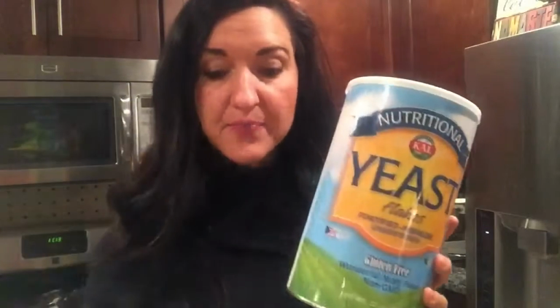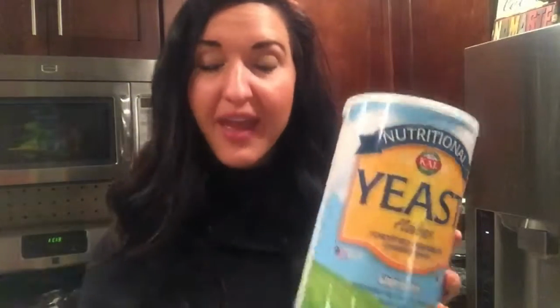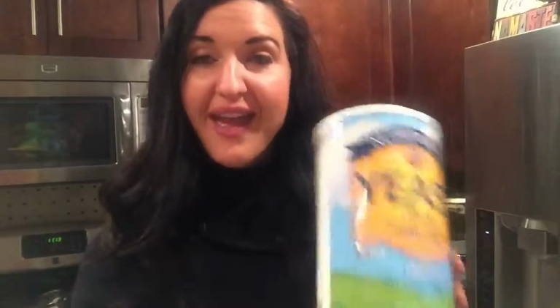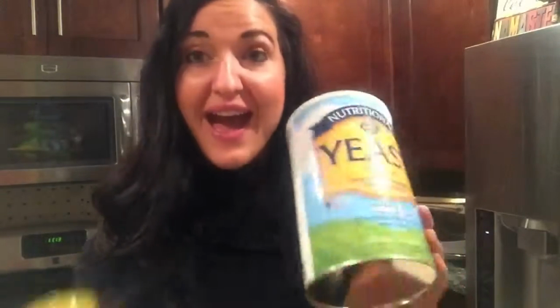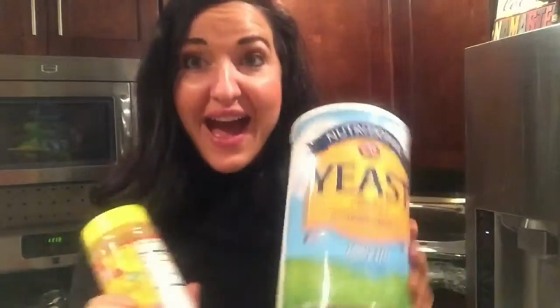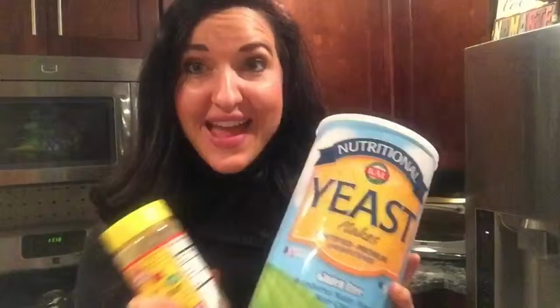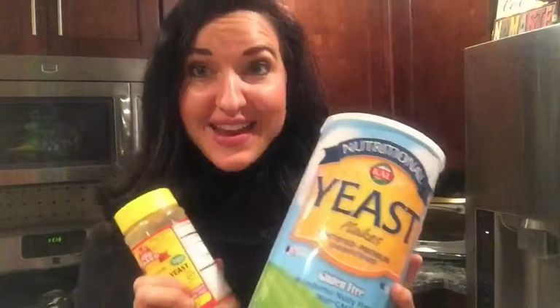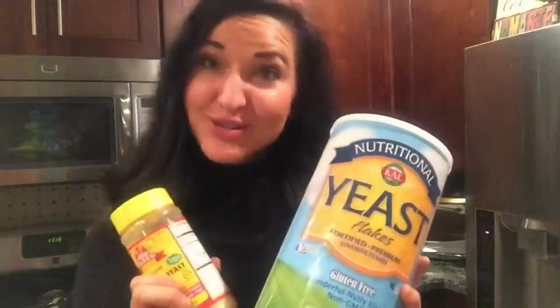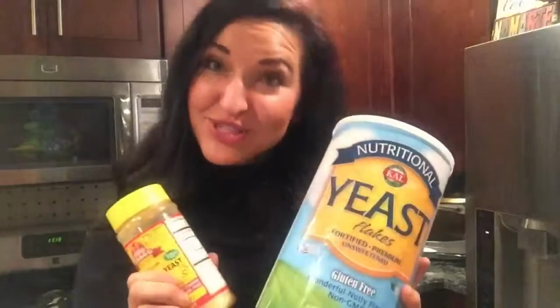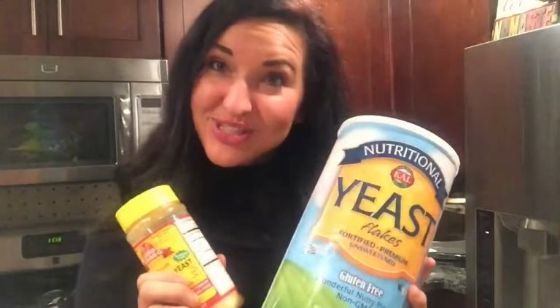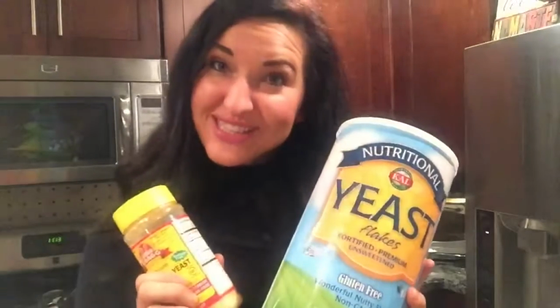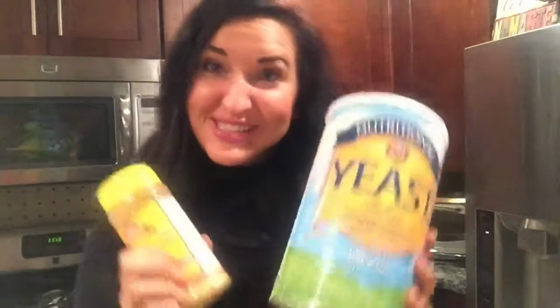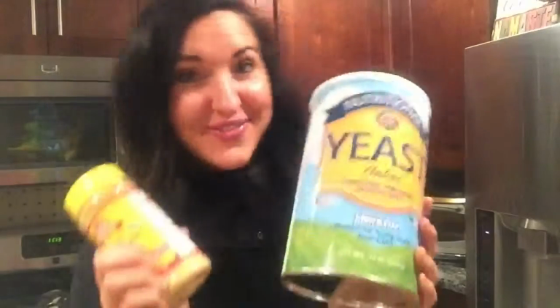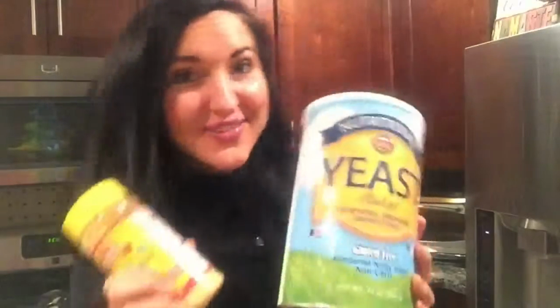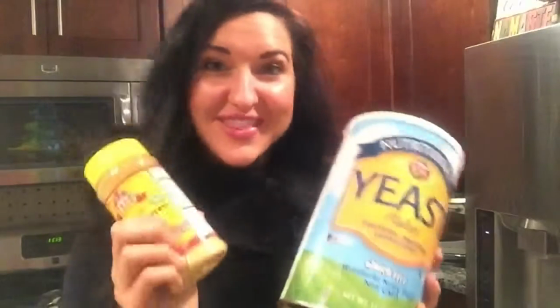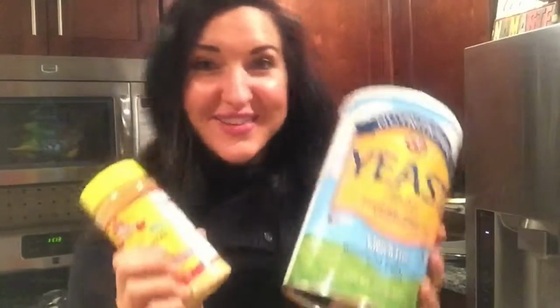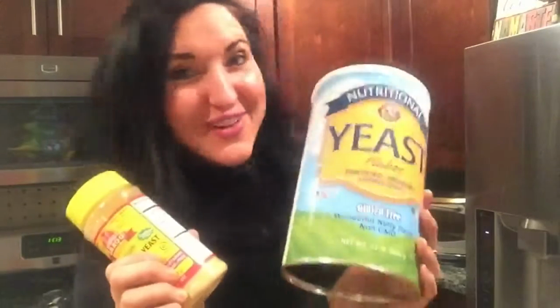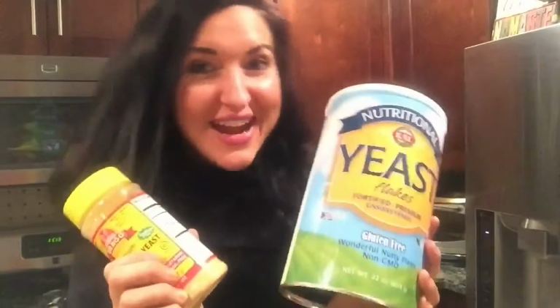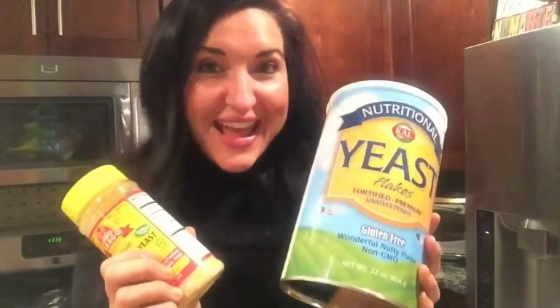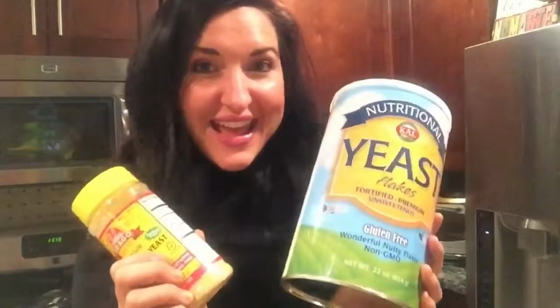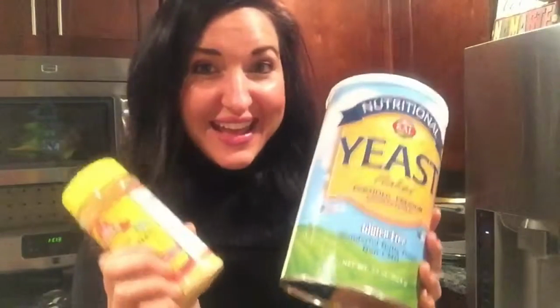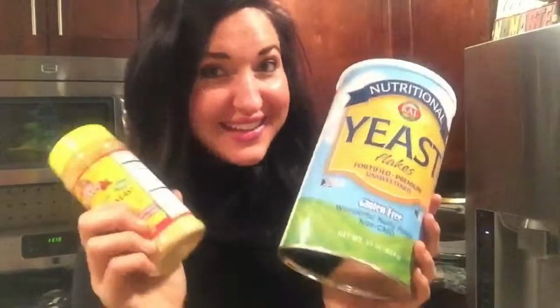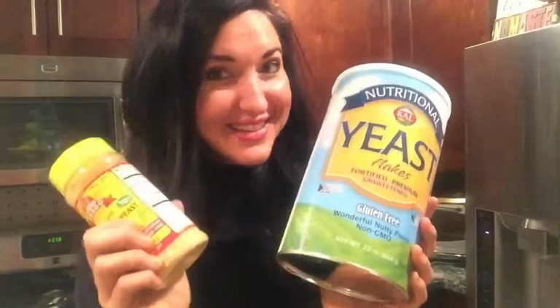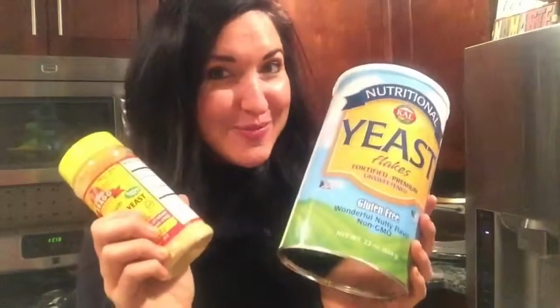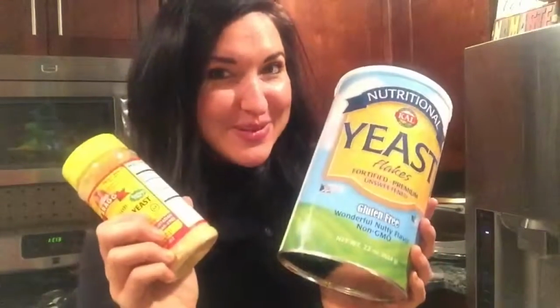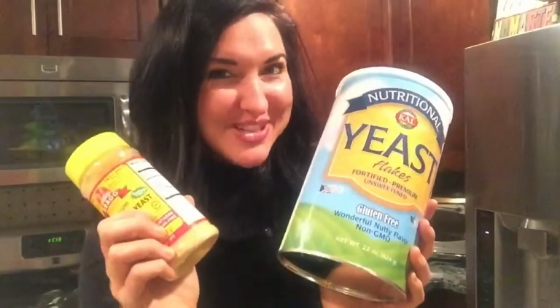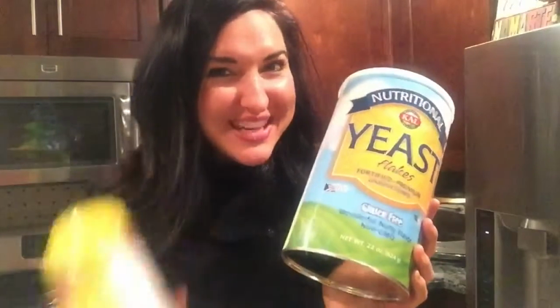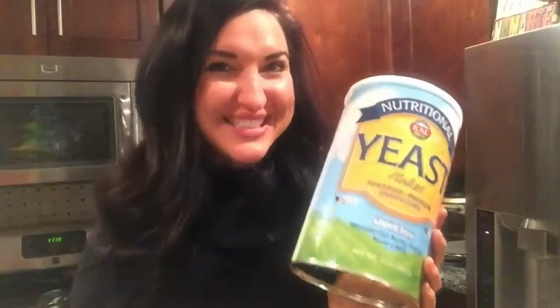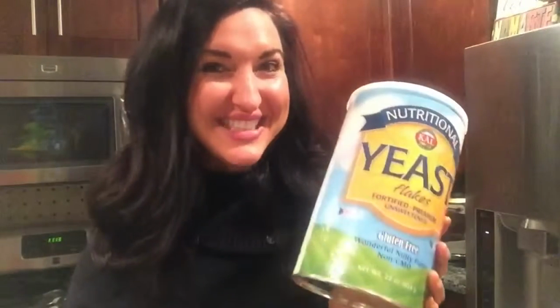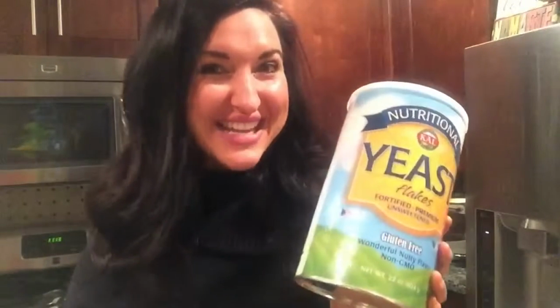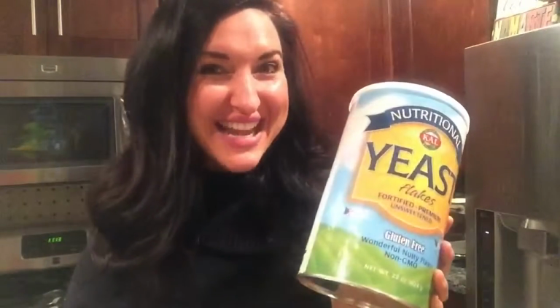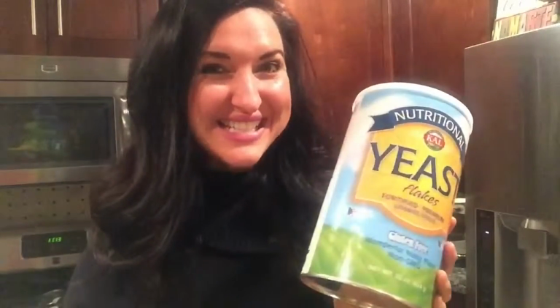So I buy the big one and then just refill my little jar that we keep on the table. Nutritional yeast — favorite thing Friday. Hope you enjoy. Thanks guys.